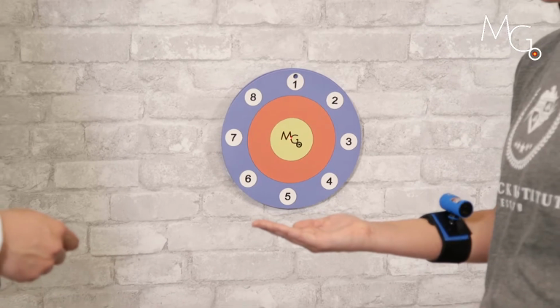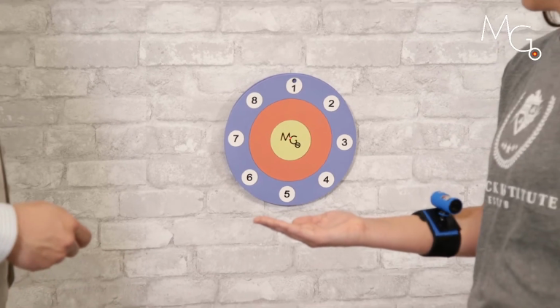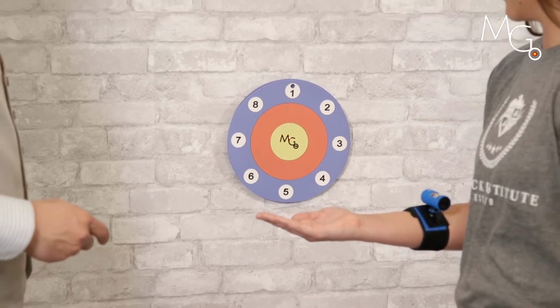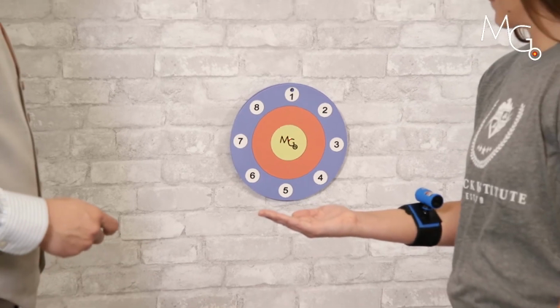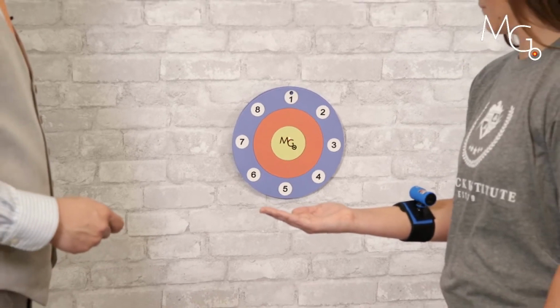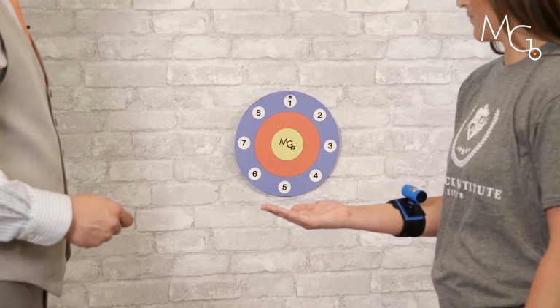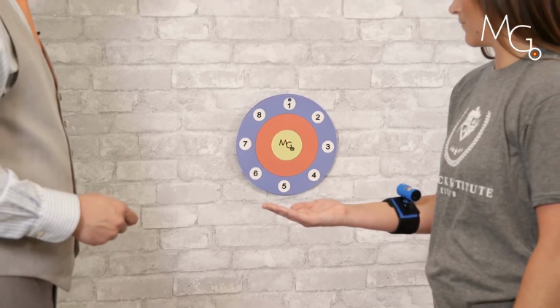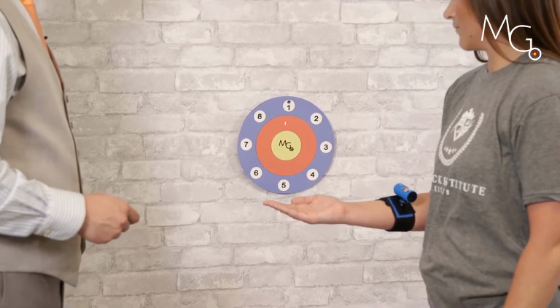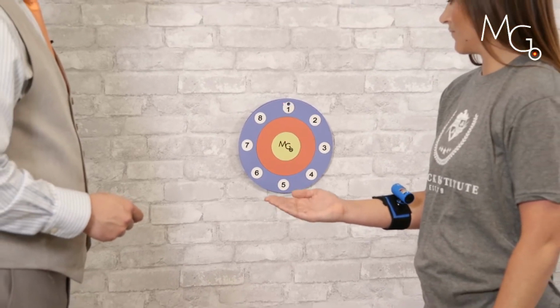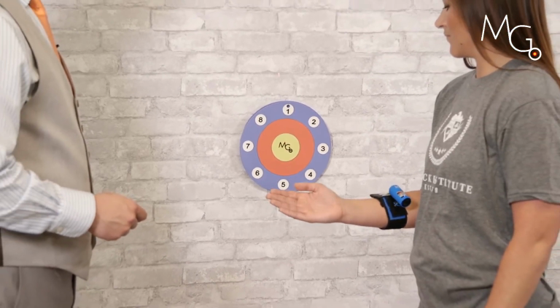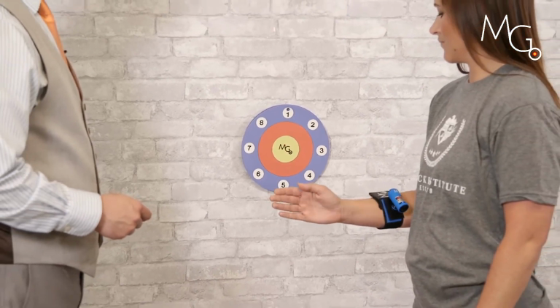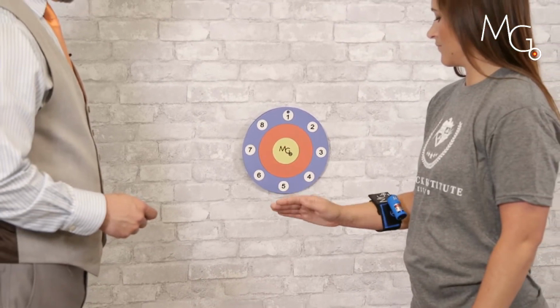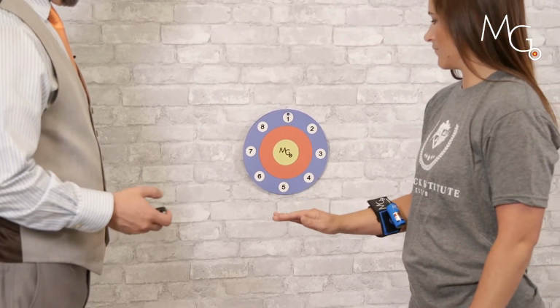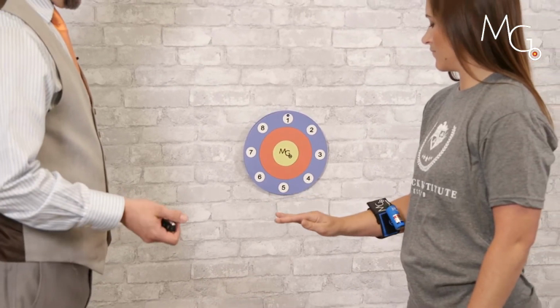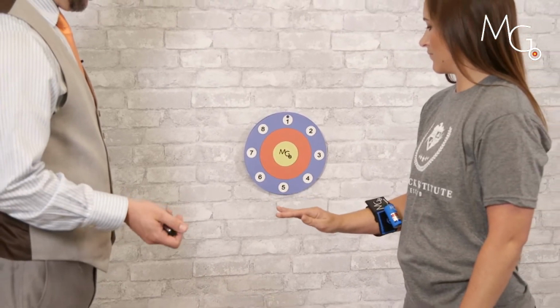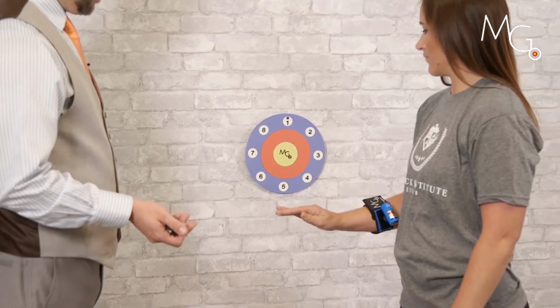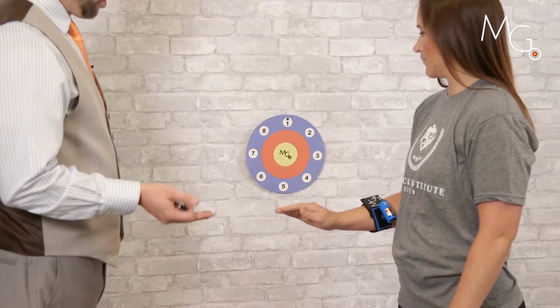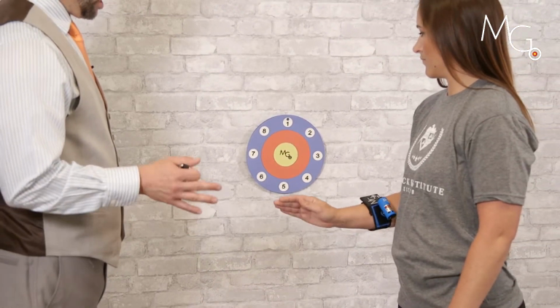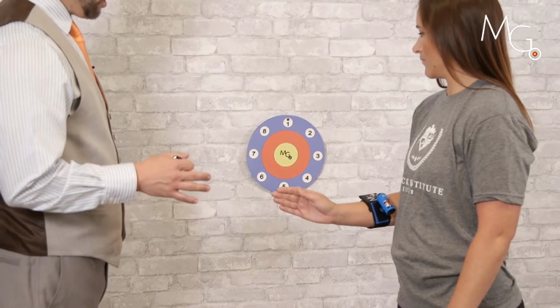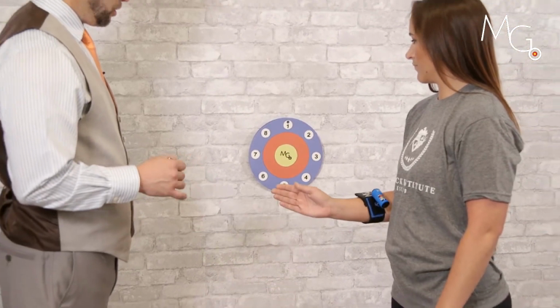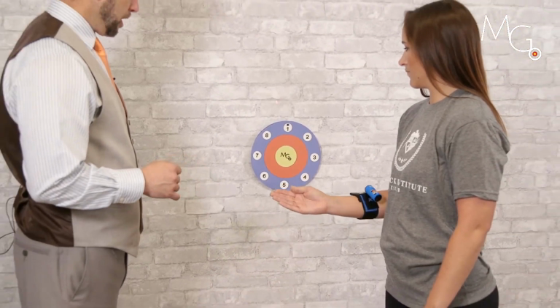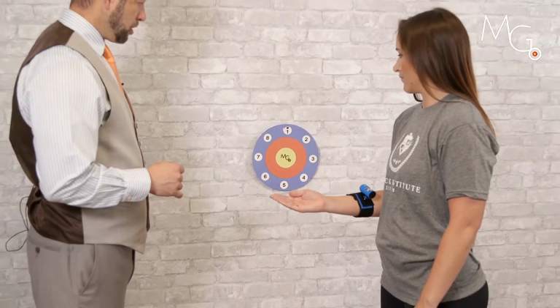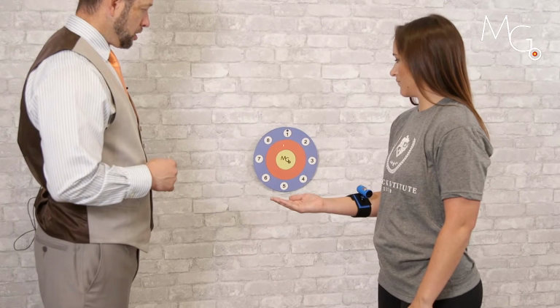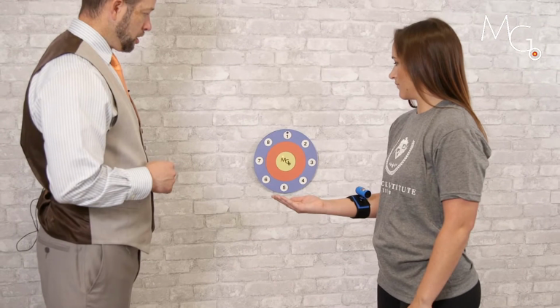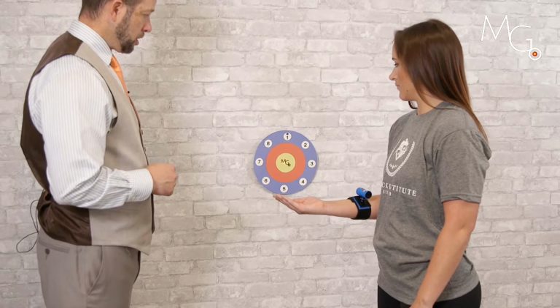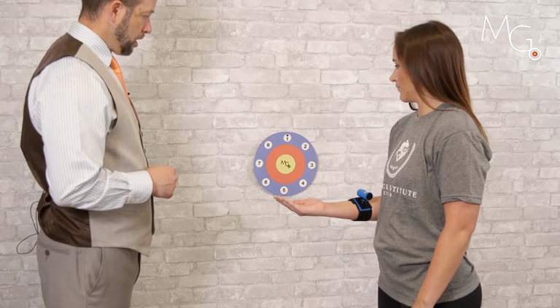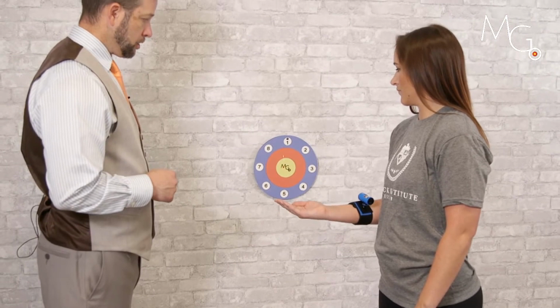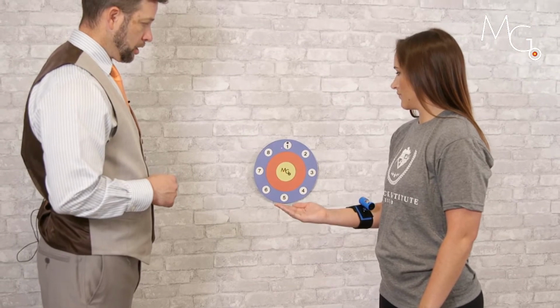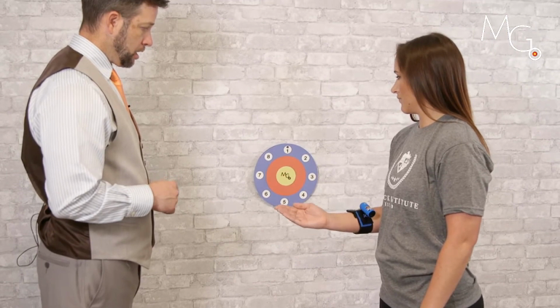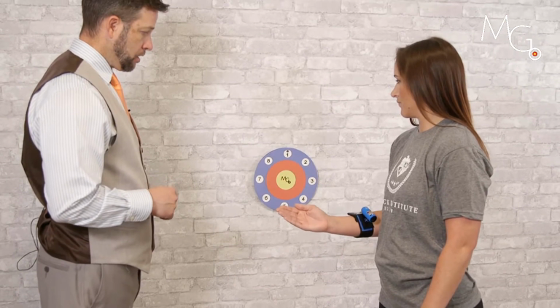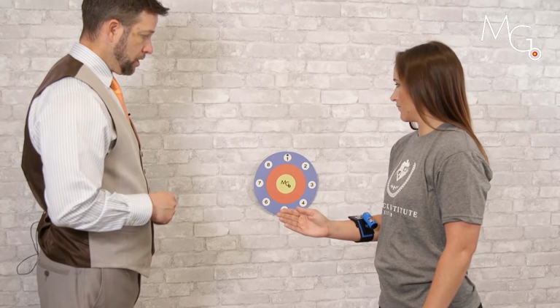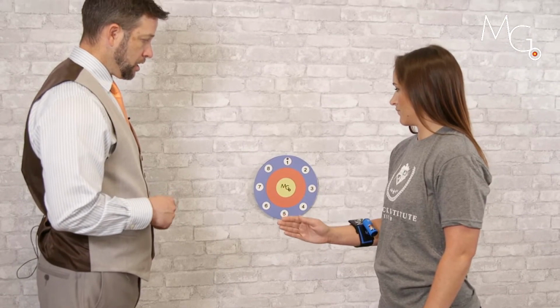Now come back to your start position, and I'll have you work into supination, acquiring the target three times.